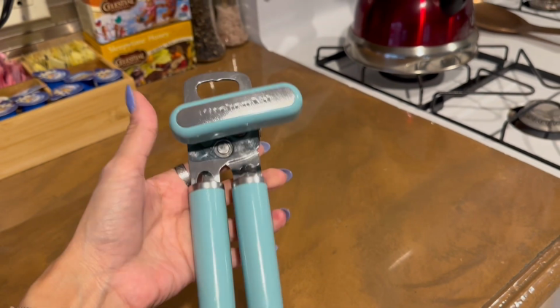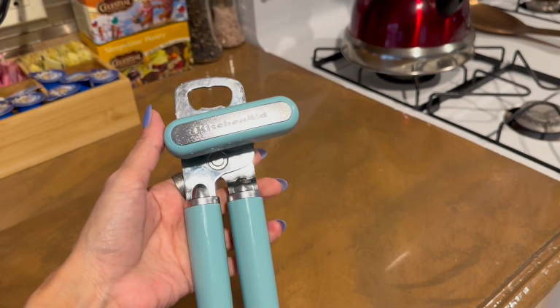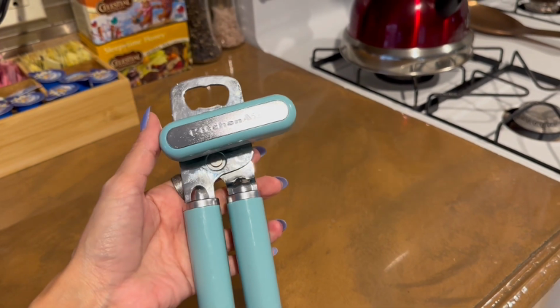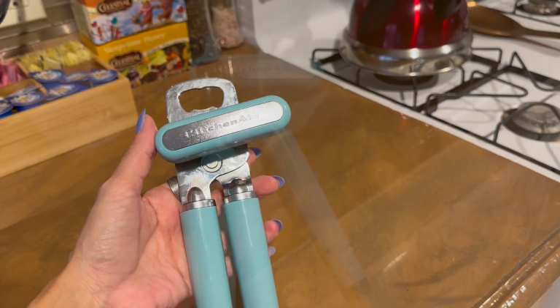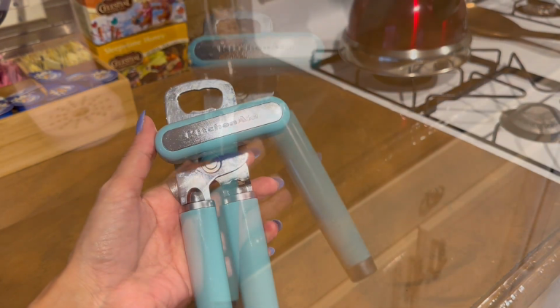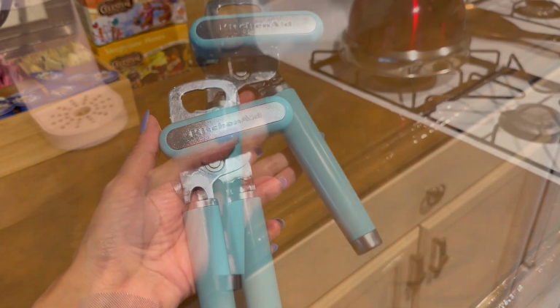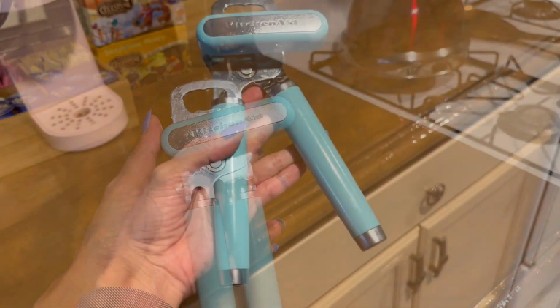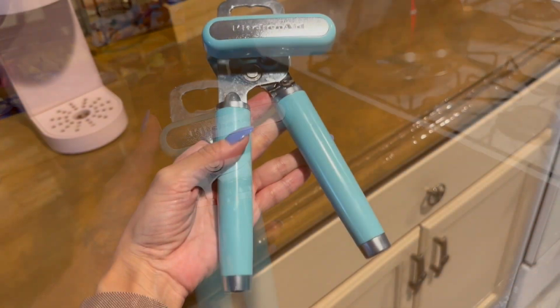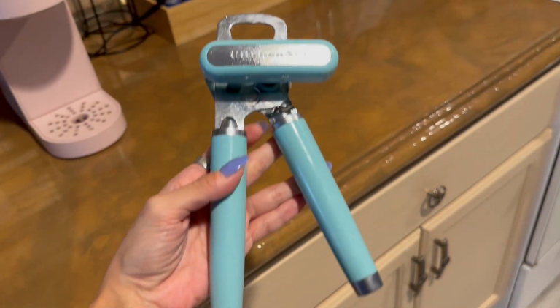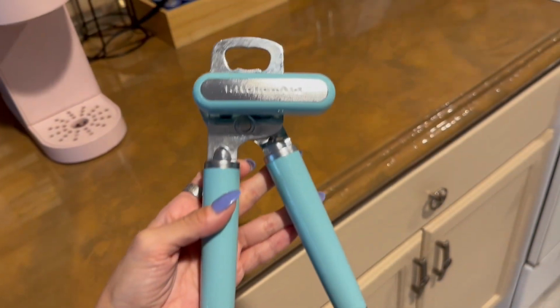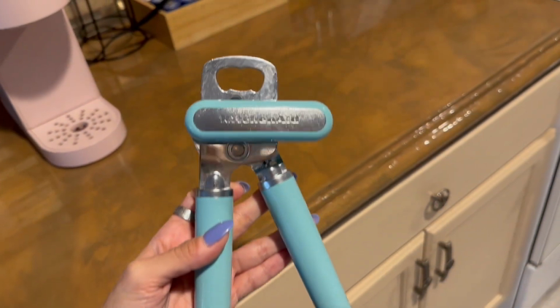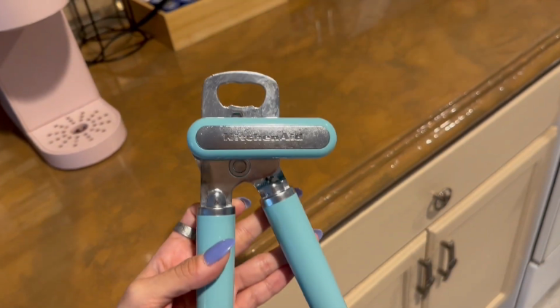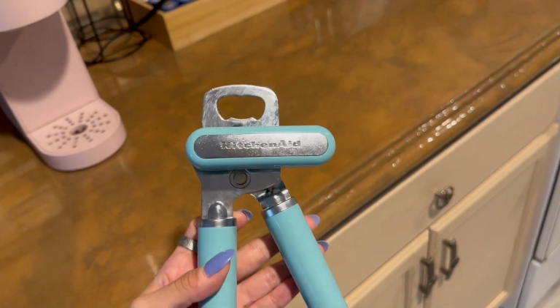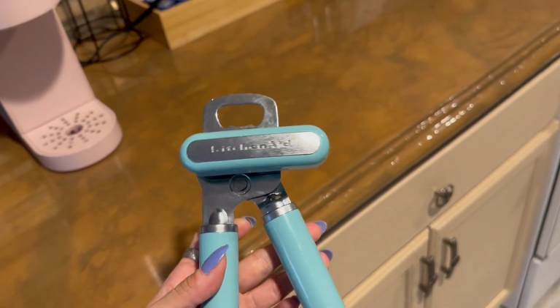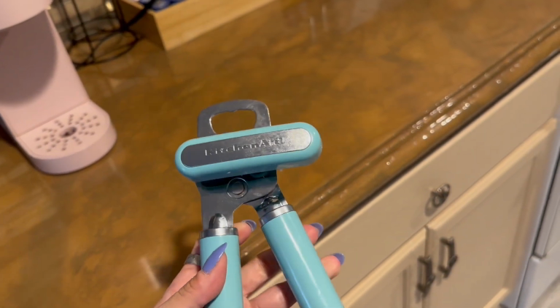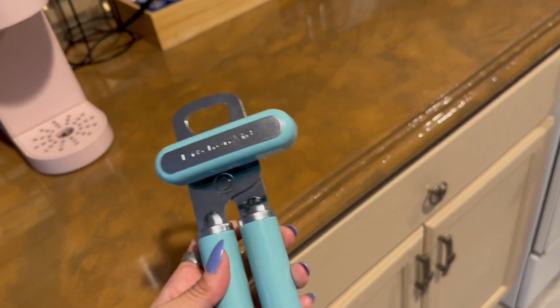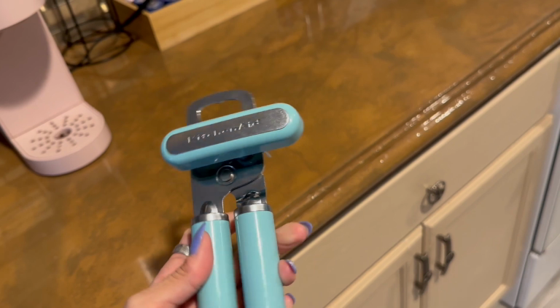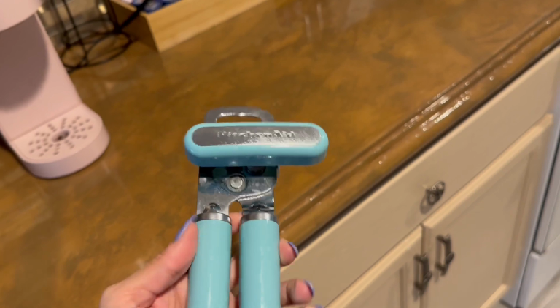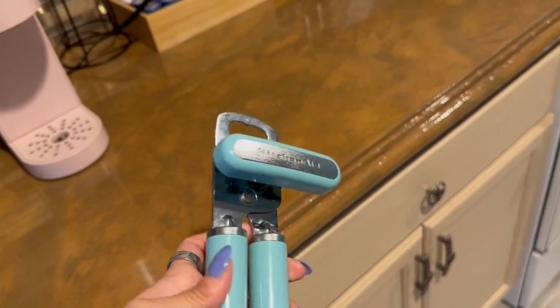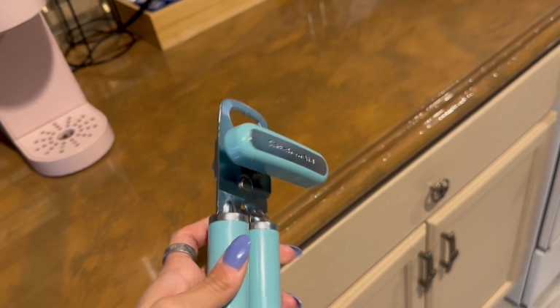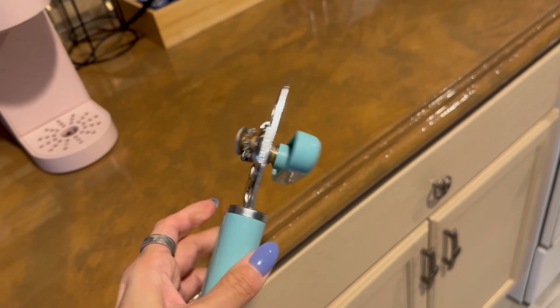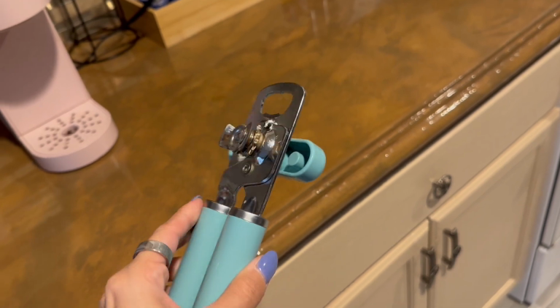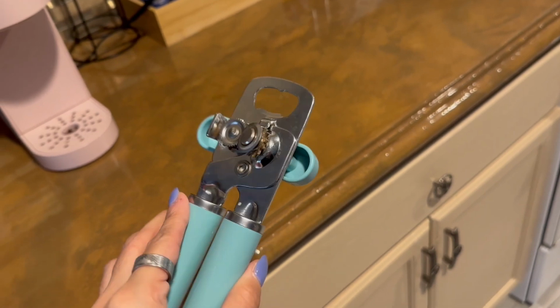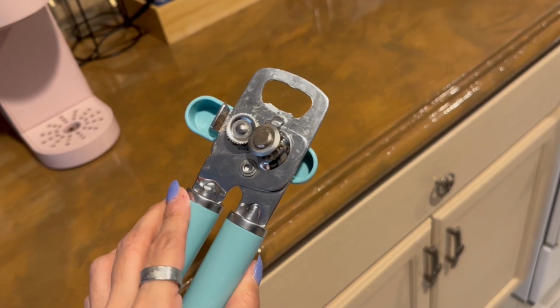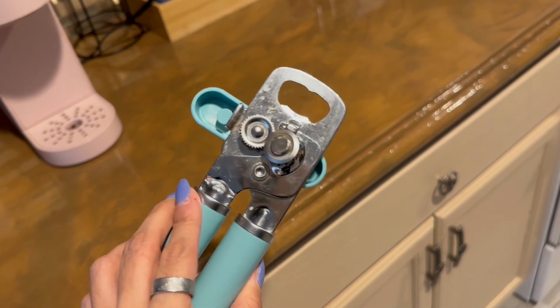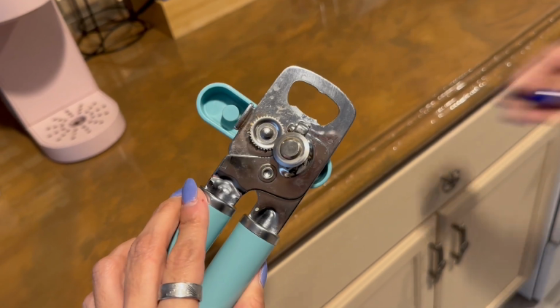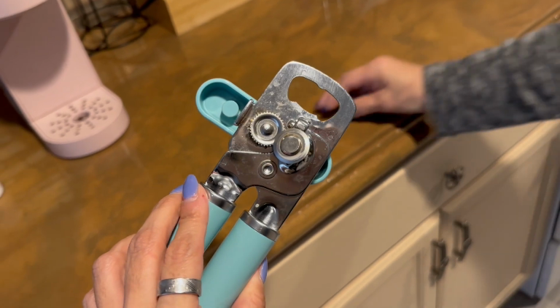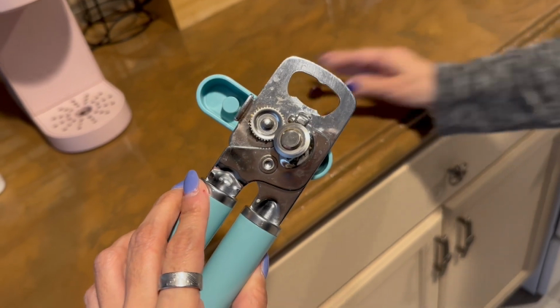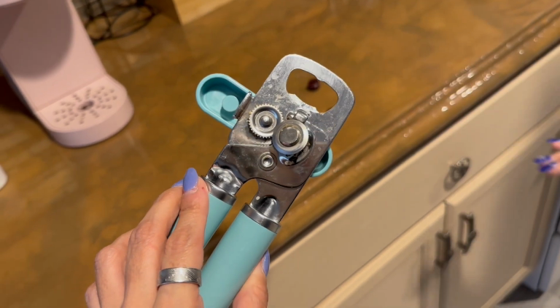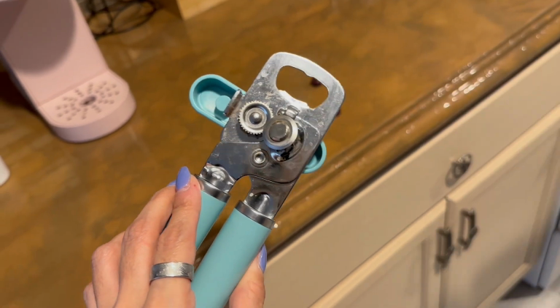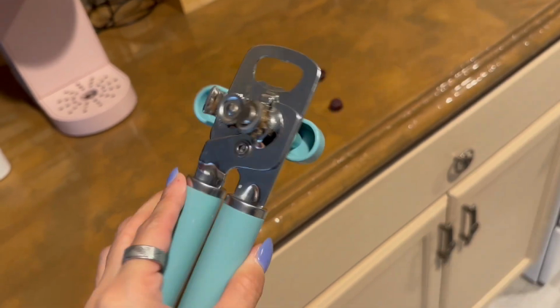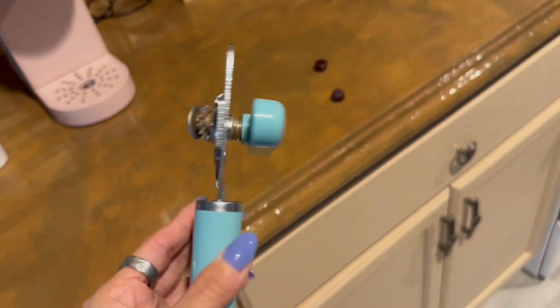I think the only con for me would be that you do get fingerprints on there because there is that exposed metal, but again, not really that big of a deal.